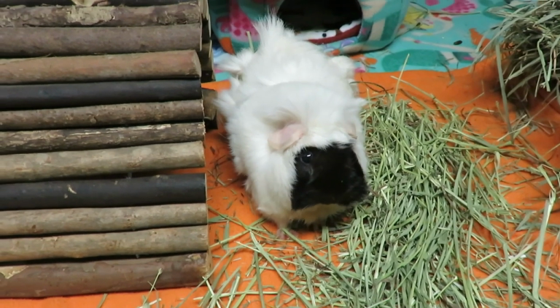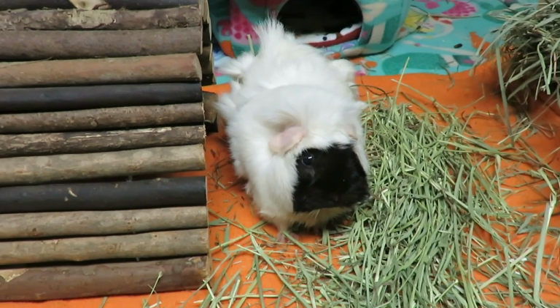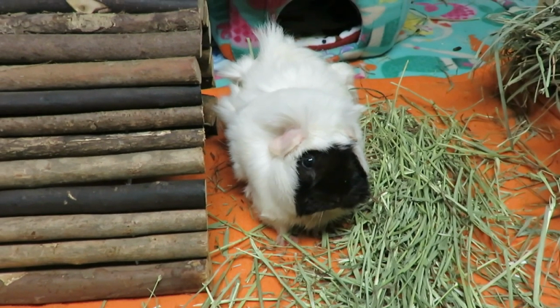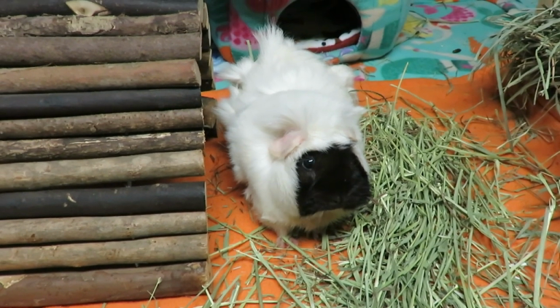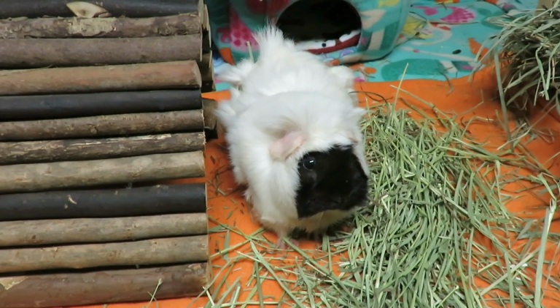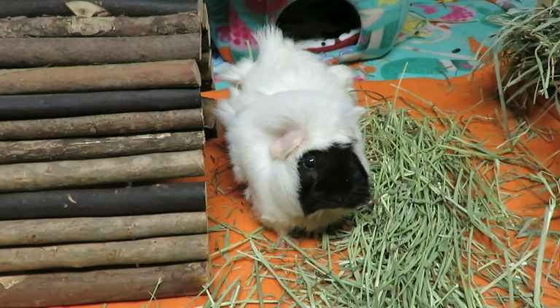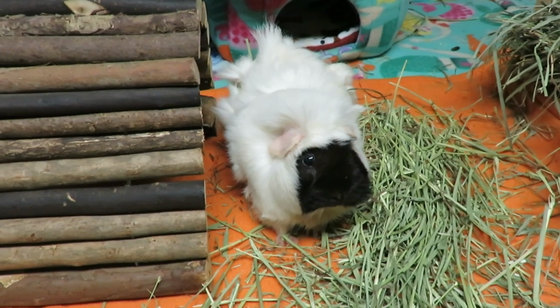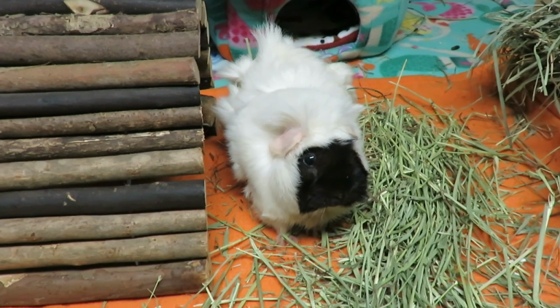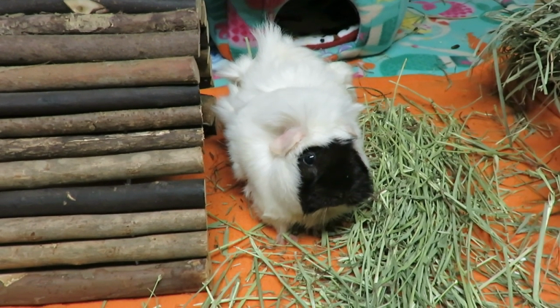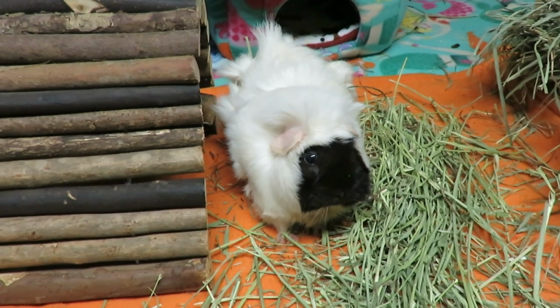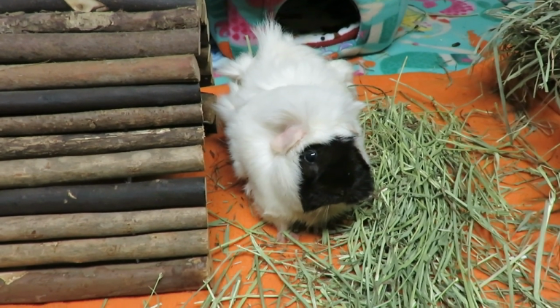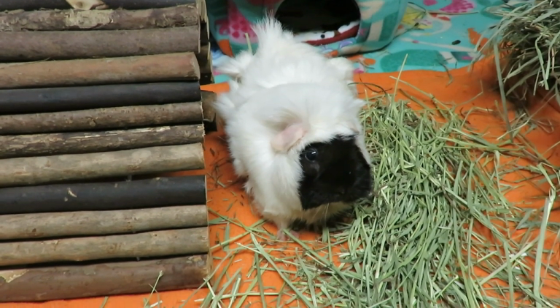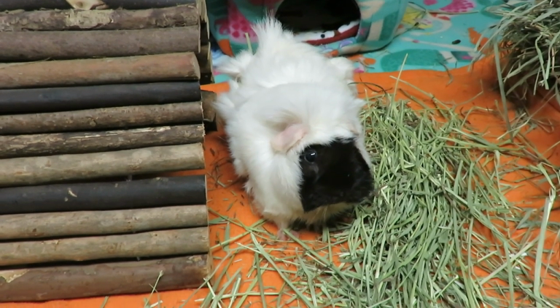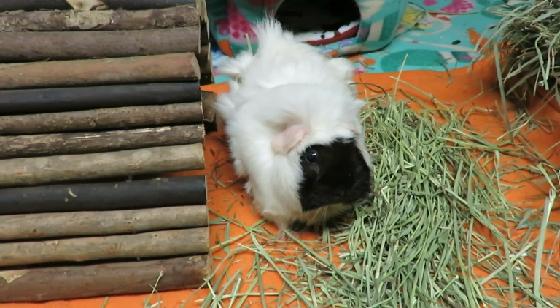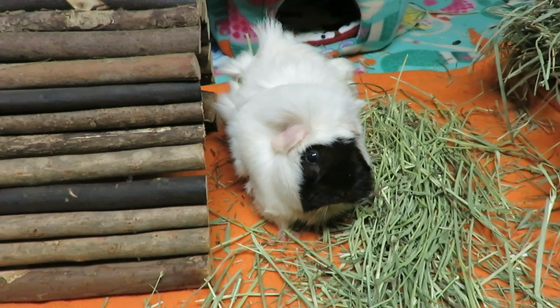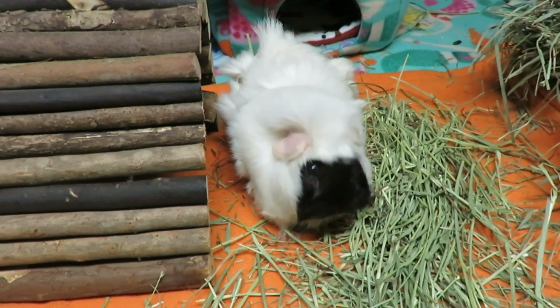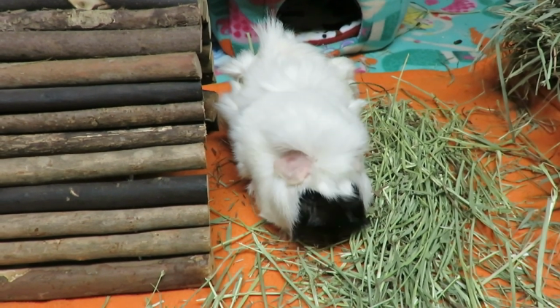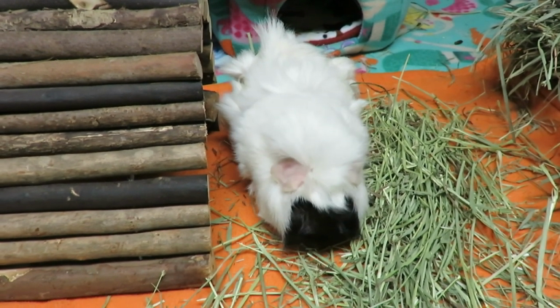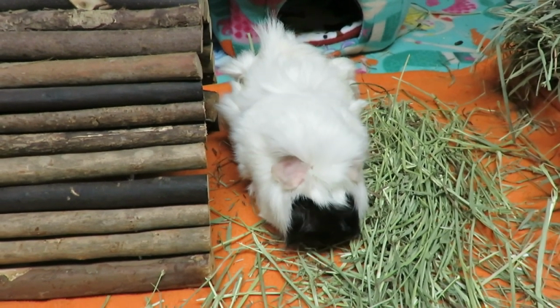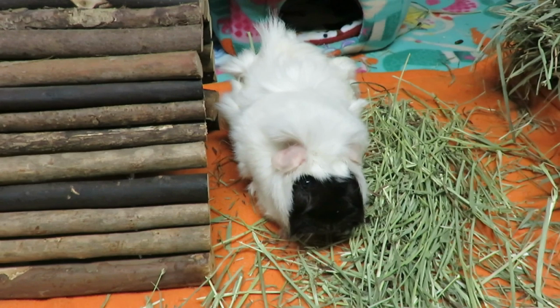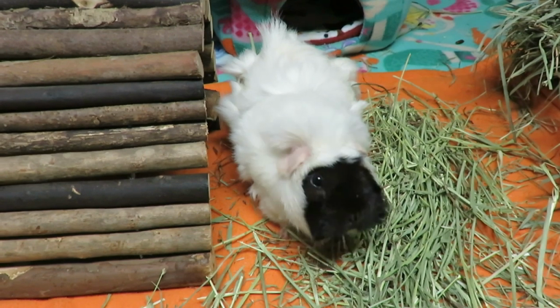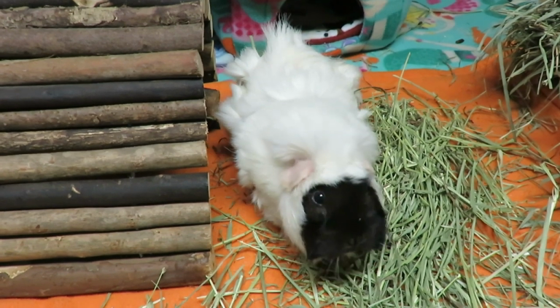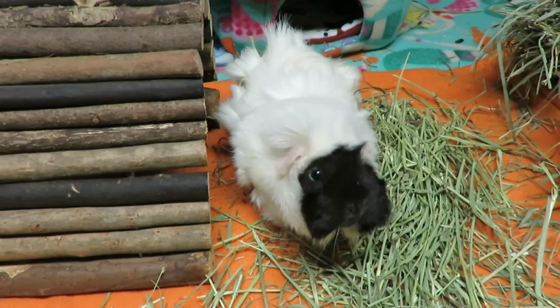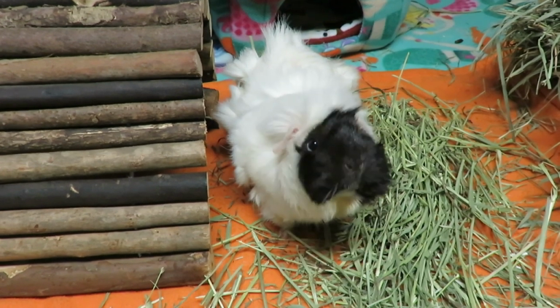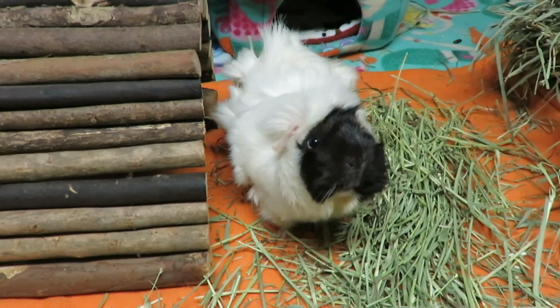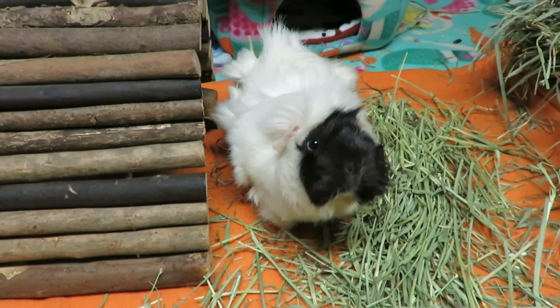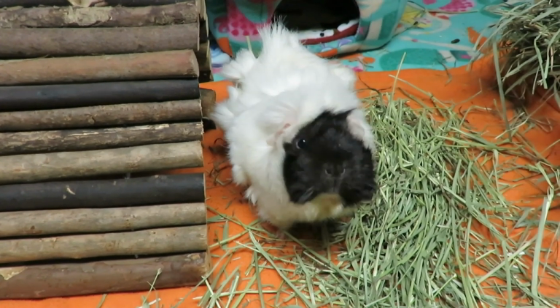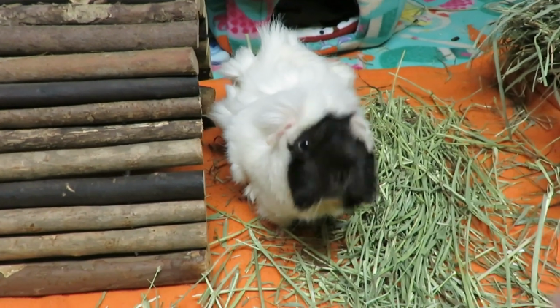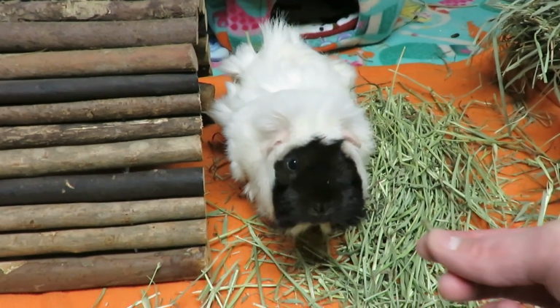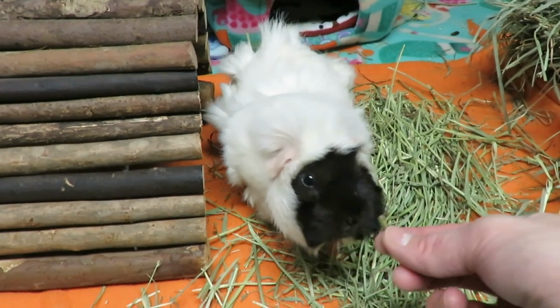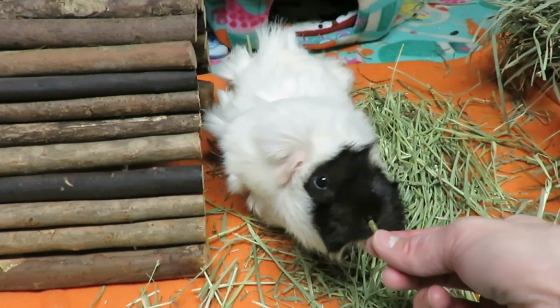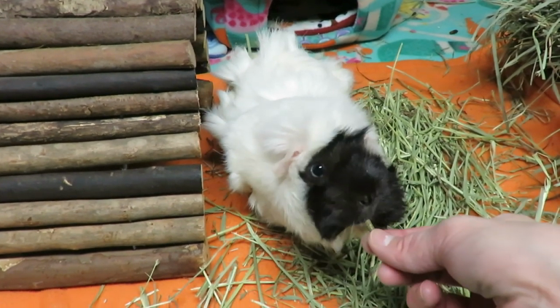Velvet's getting so much braver, she's doing so well. Will I ever be able to pet her in the cage? Who knows.